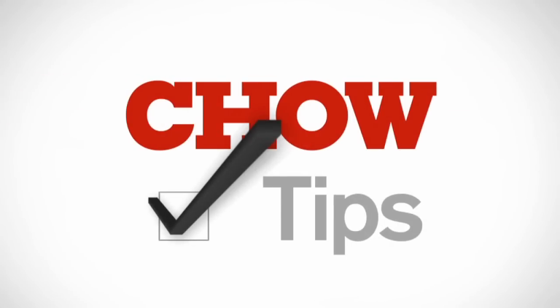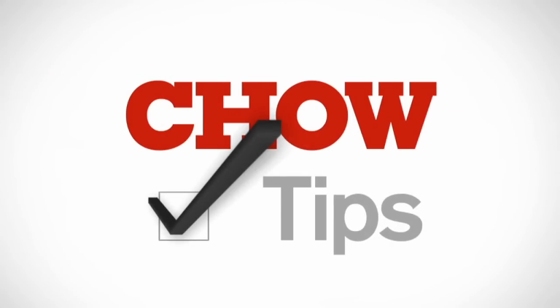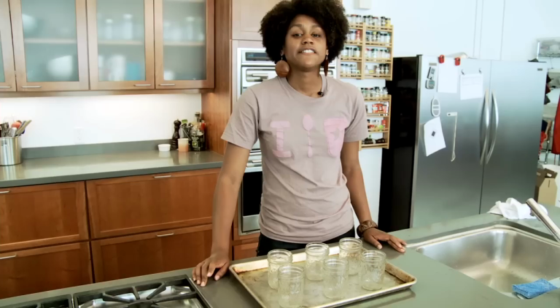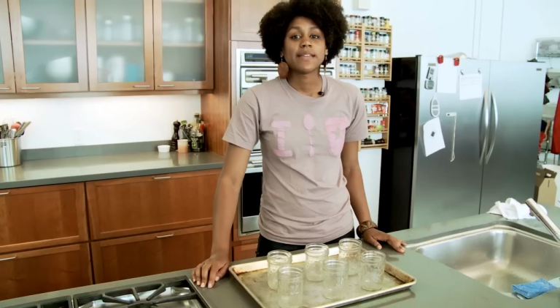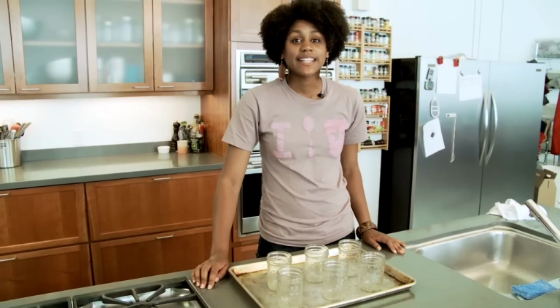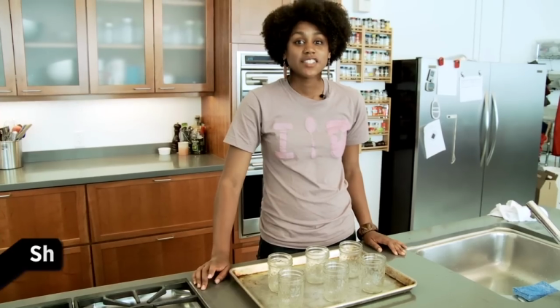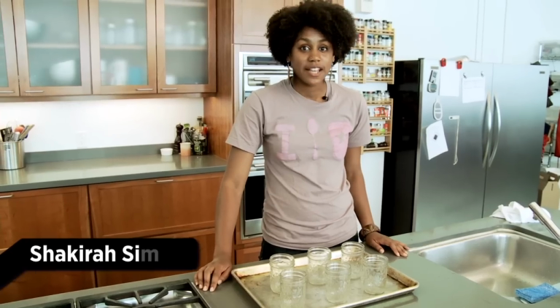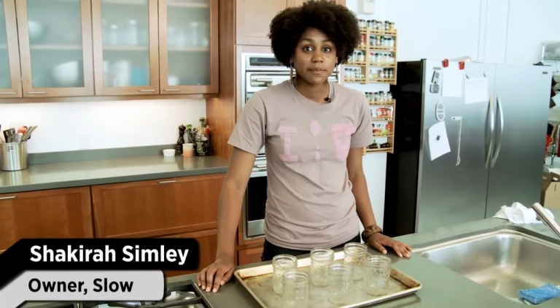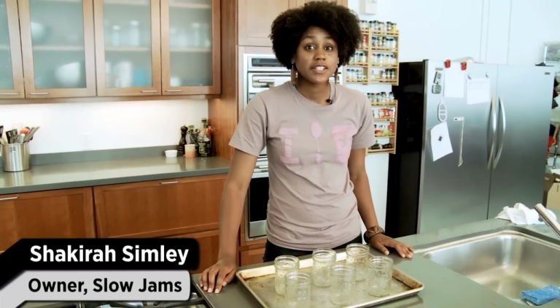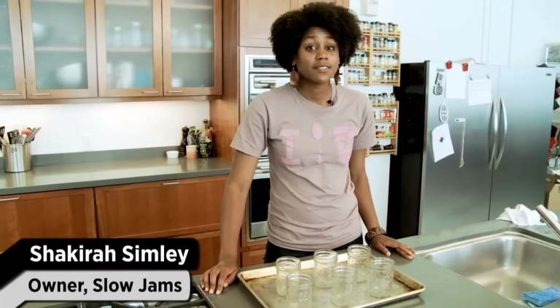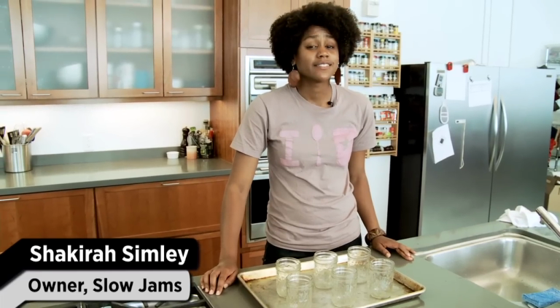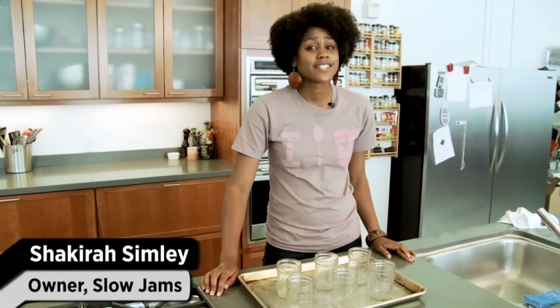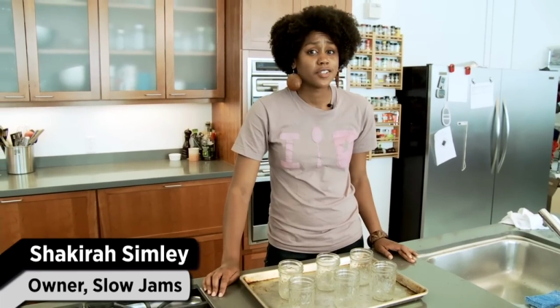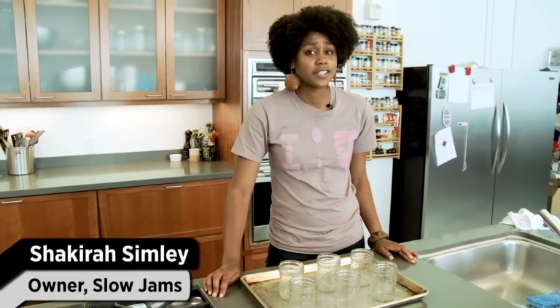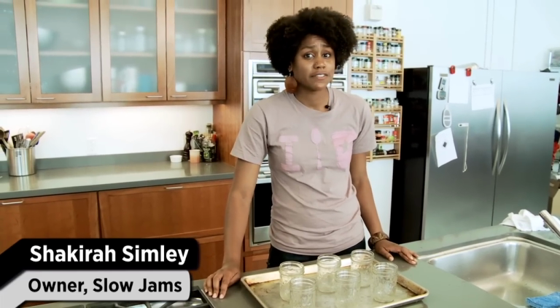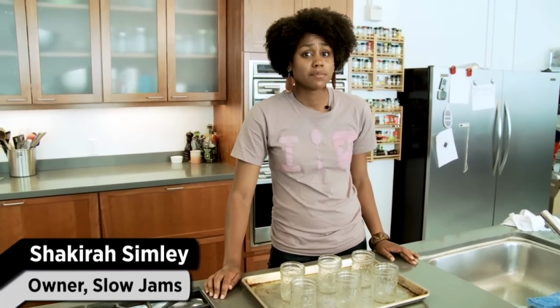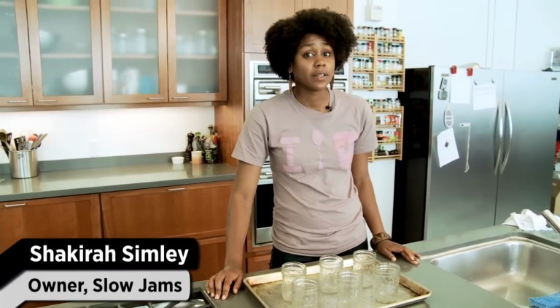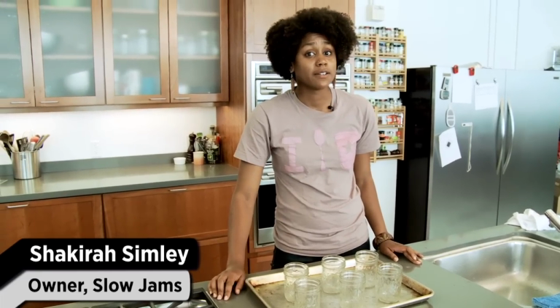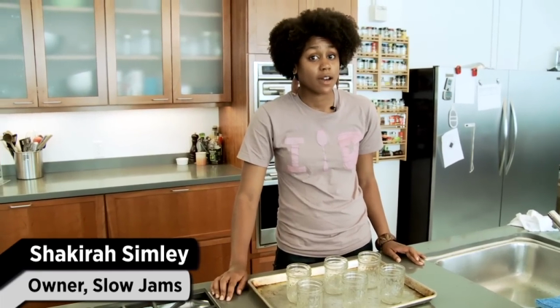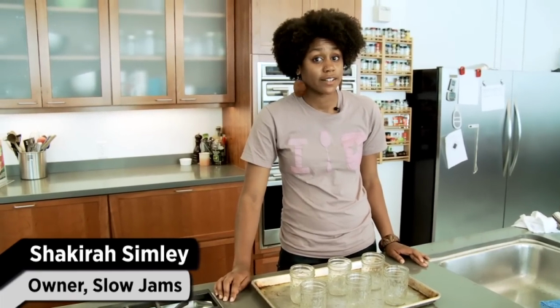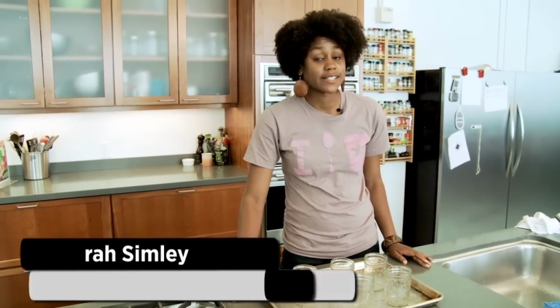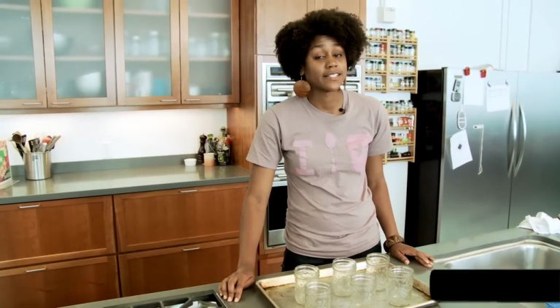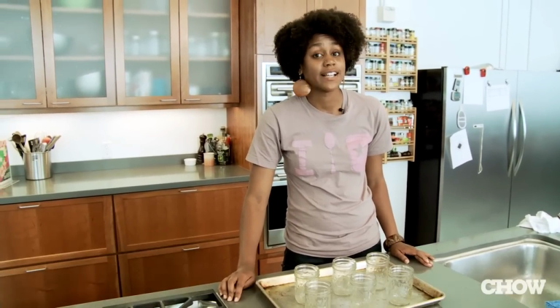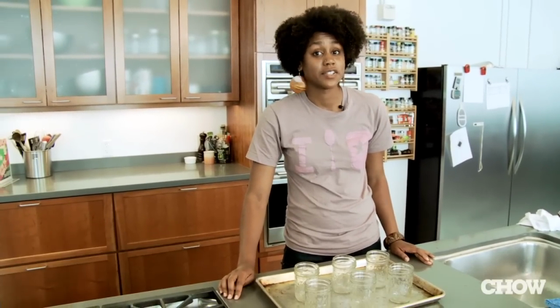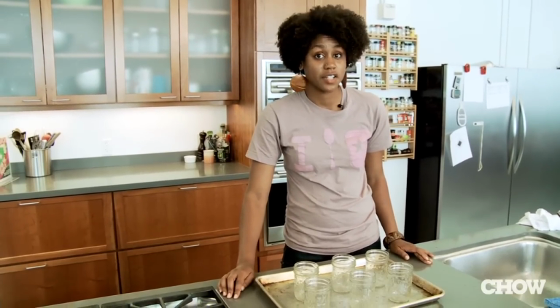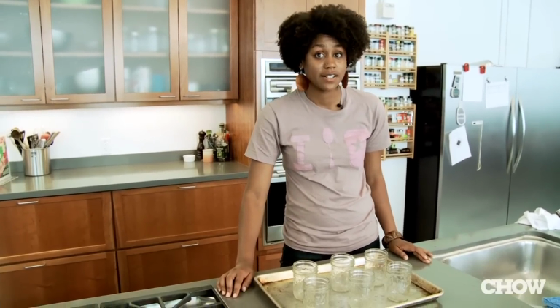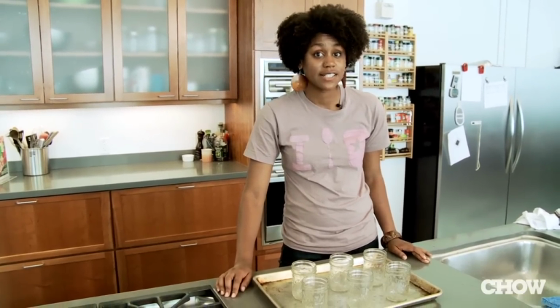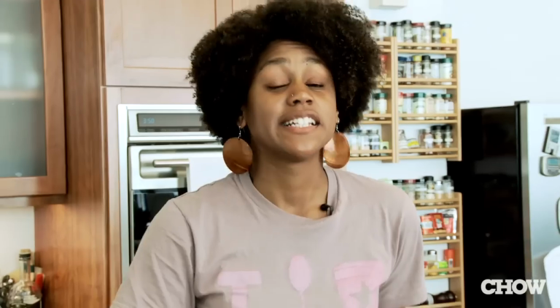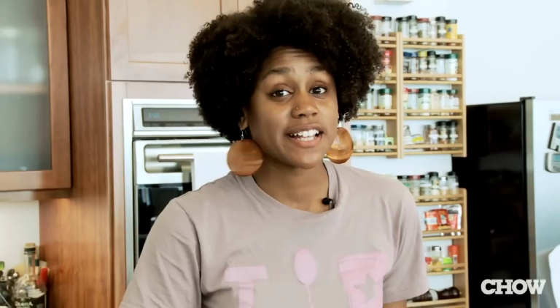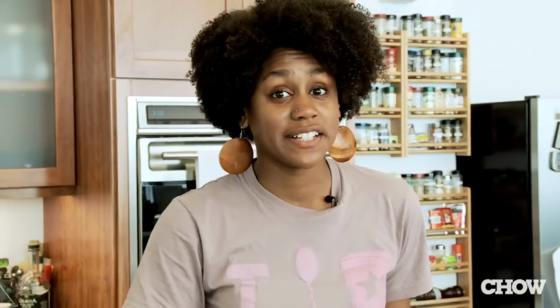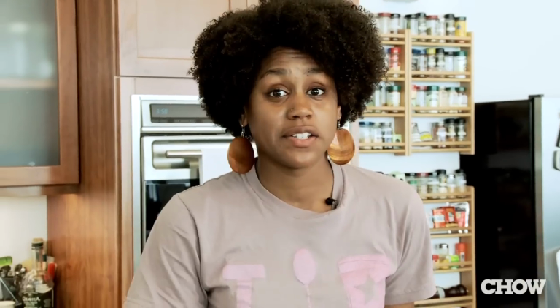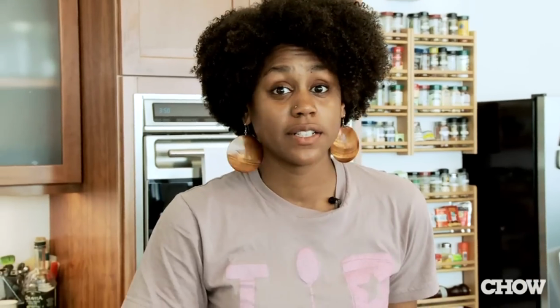If you're making jam, you don't have to scald yourself with boiling water to sterilize your jars. Here's how you do it.